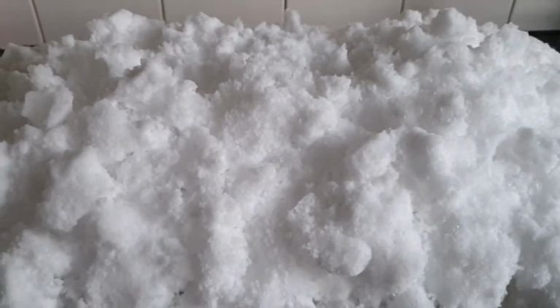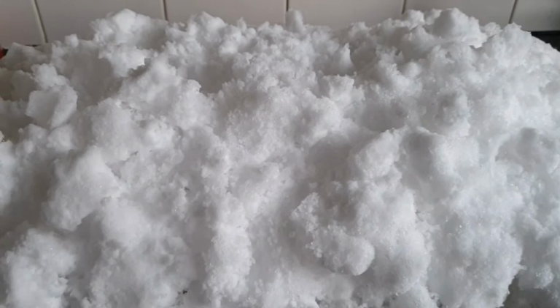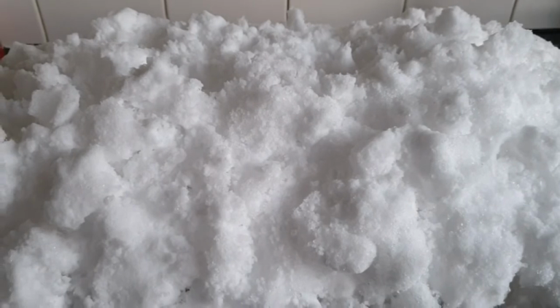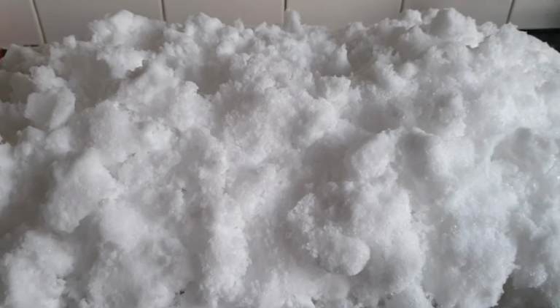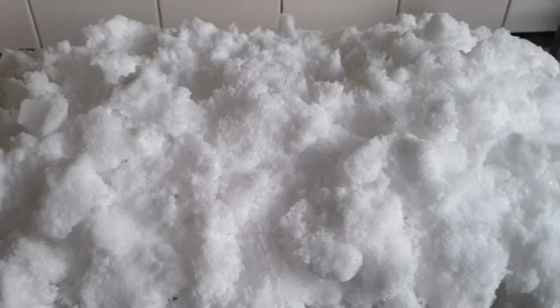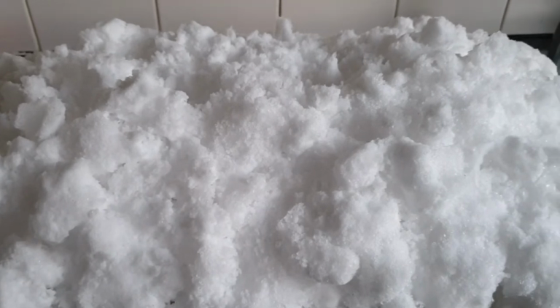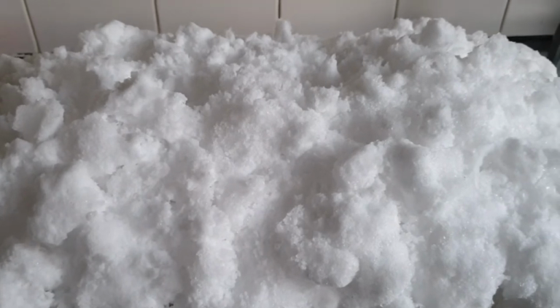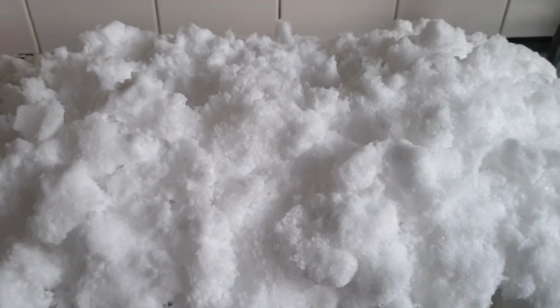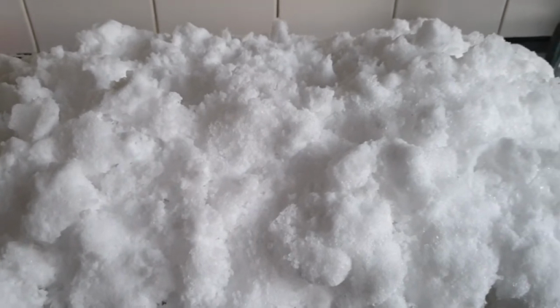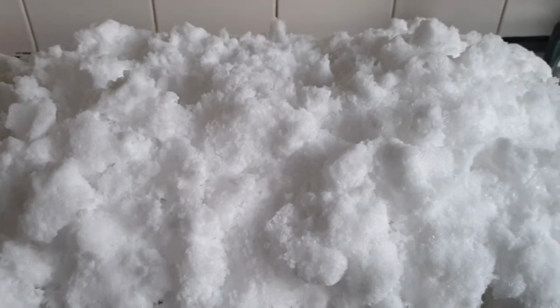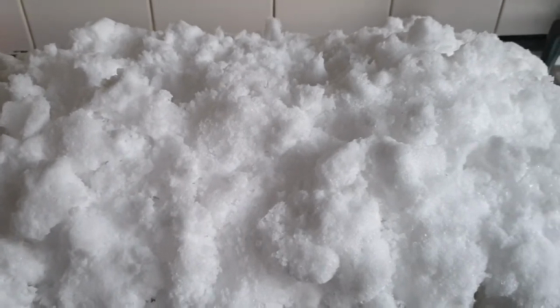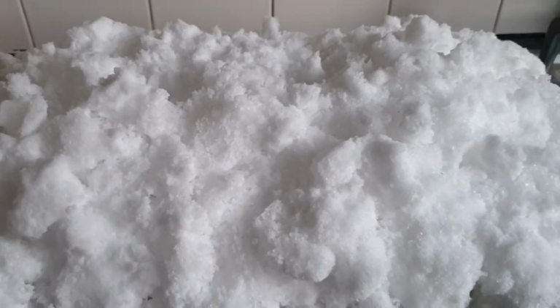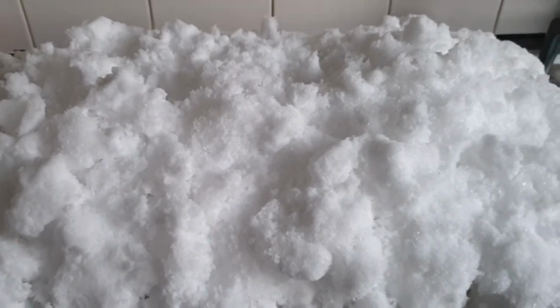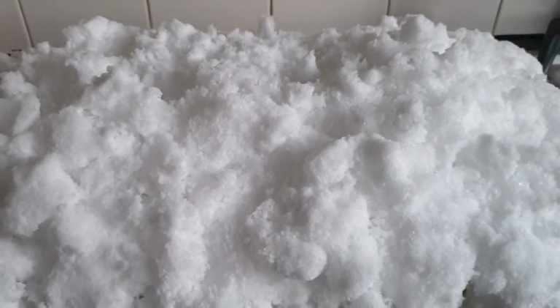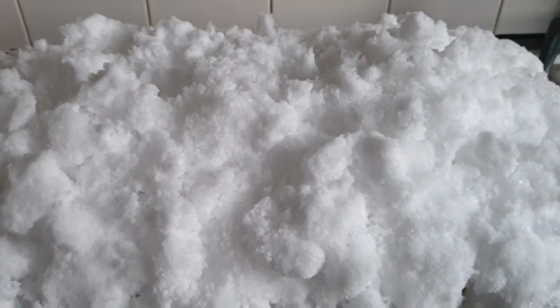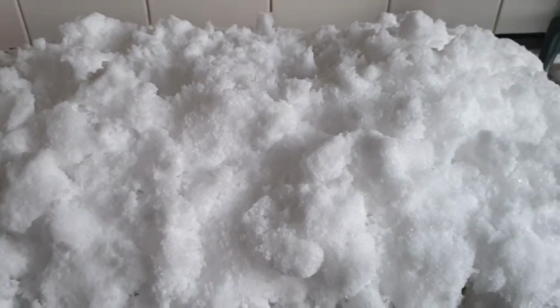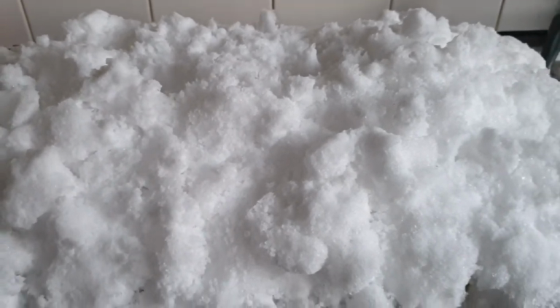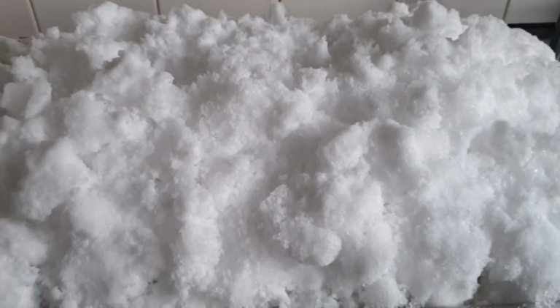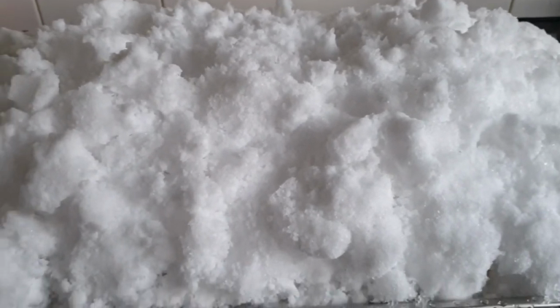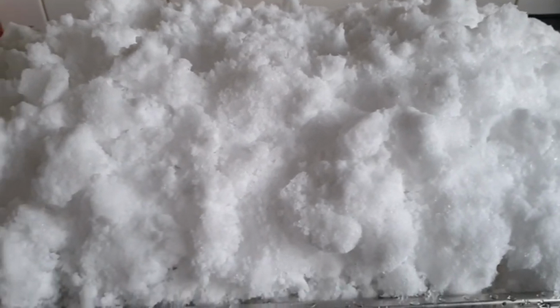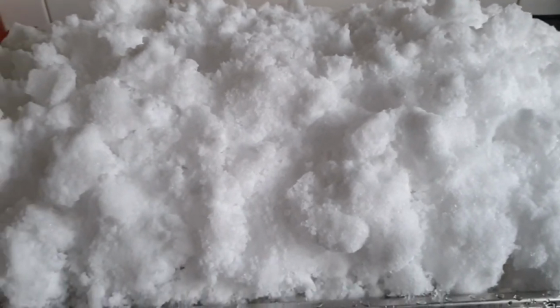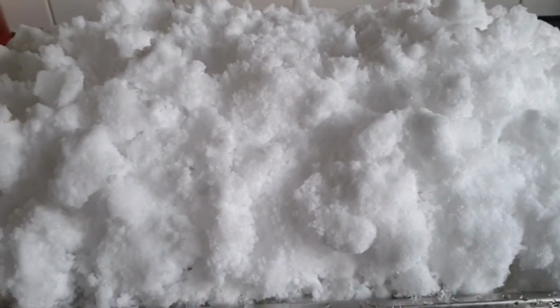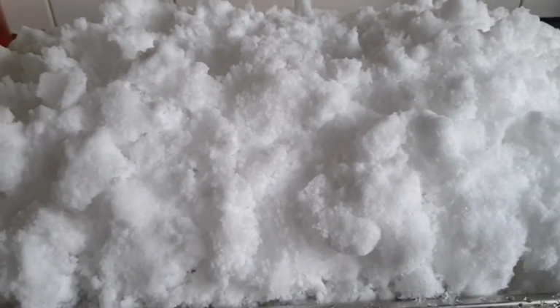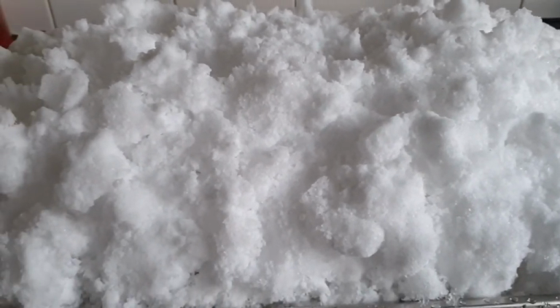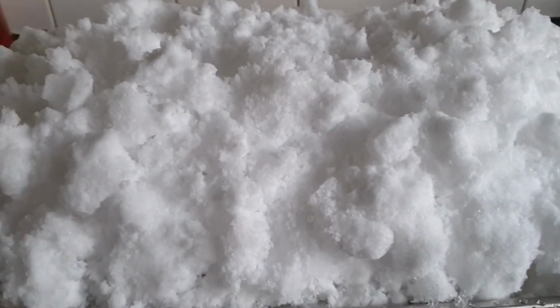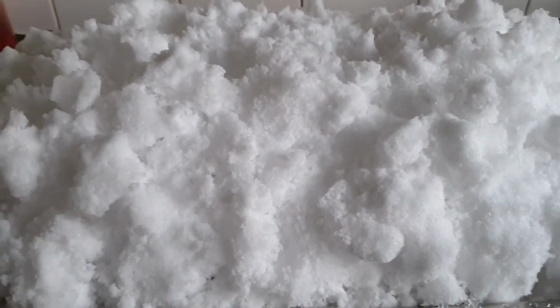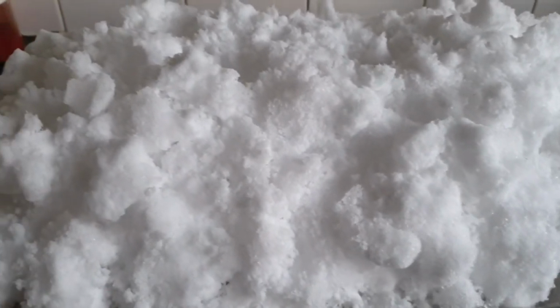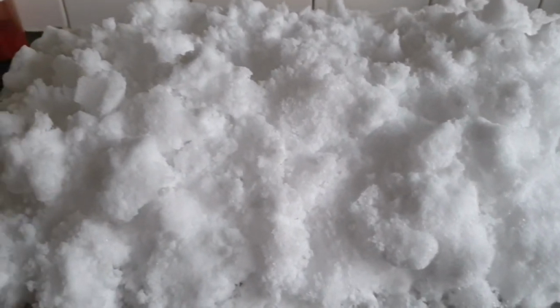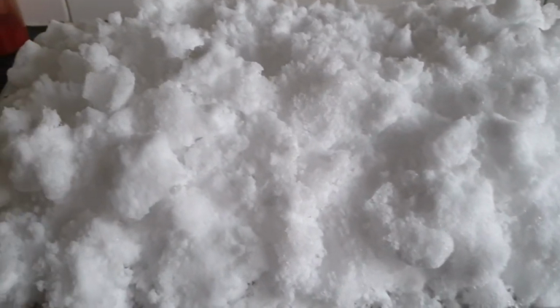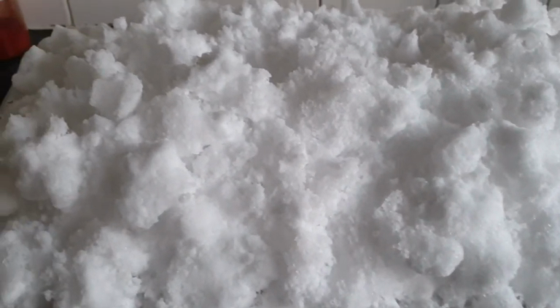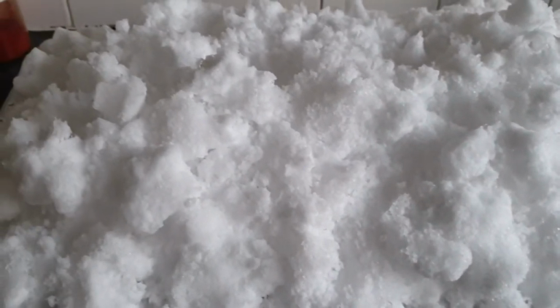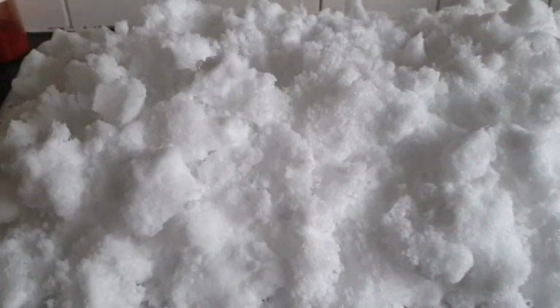I'm going to sprinkle the dye powders on next. I will film some of me doing that but I will be wearing a mask so I won't be saying a great deal.